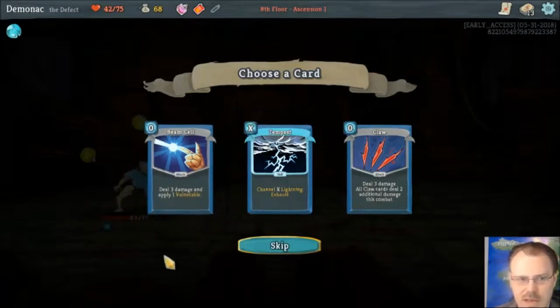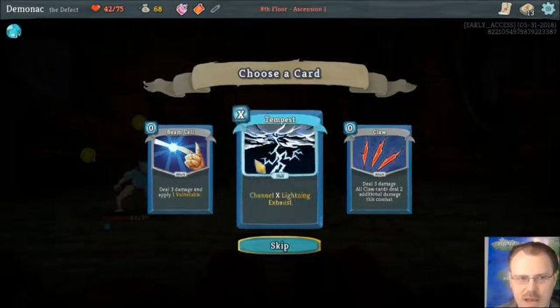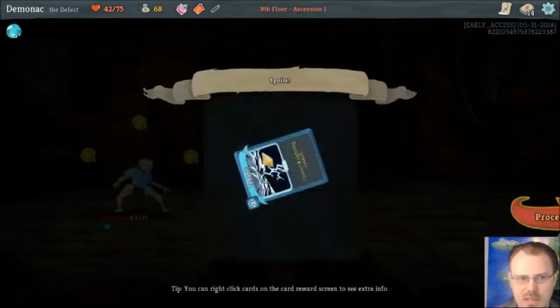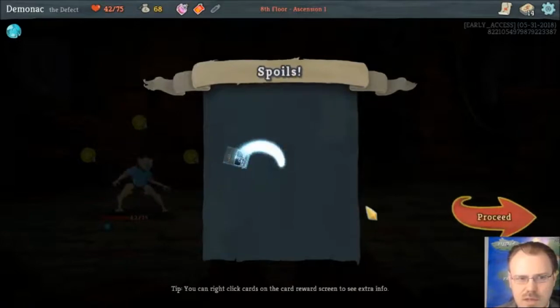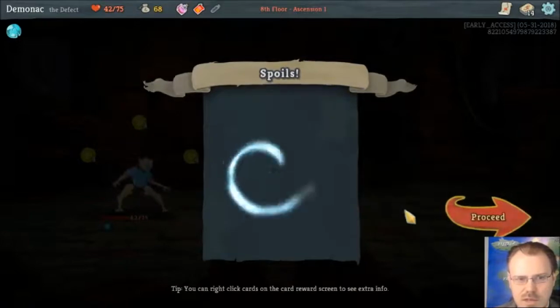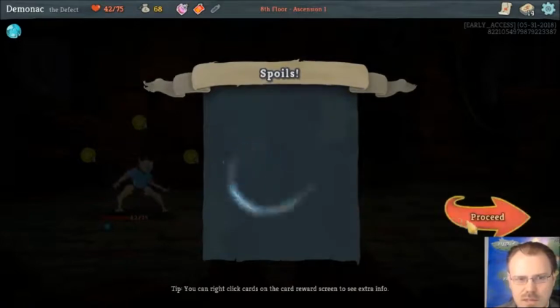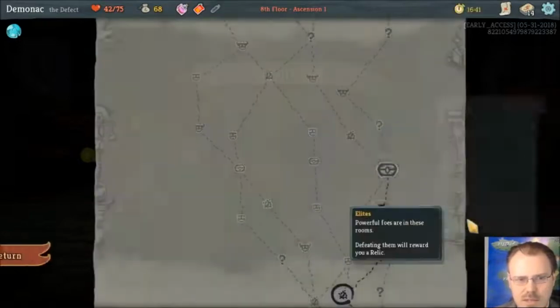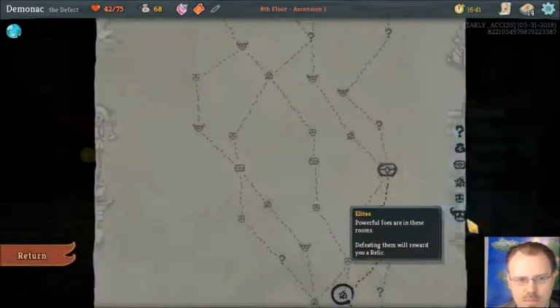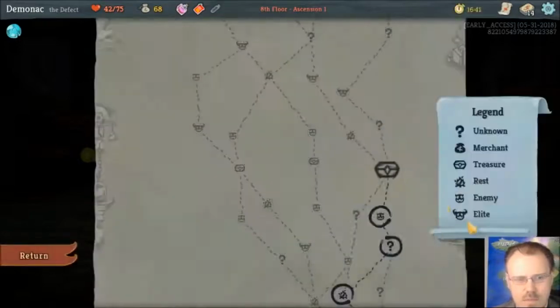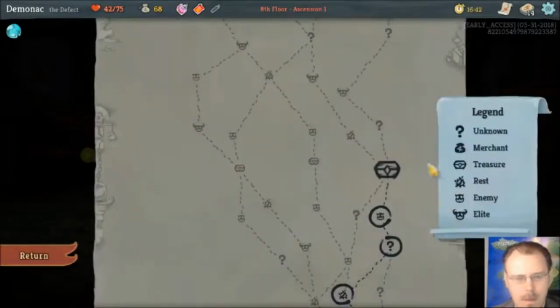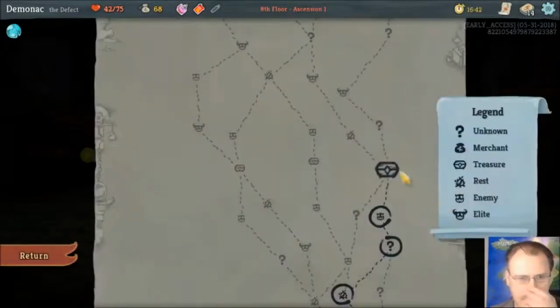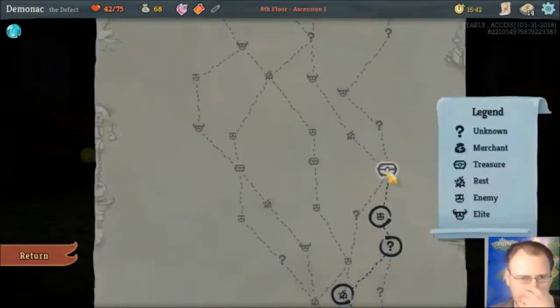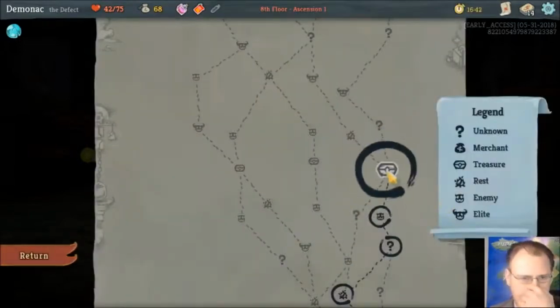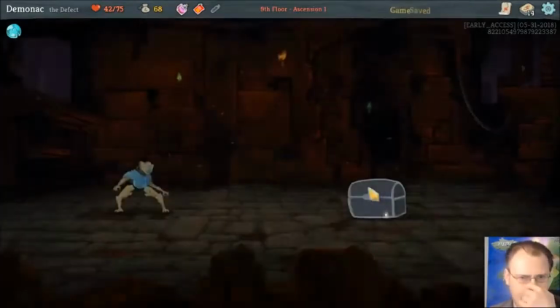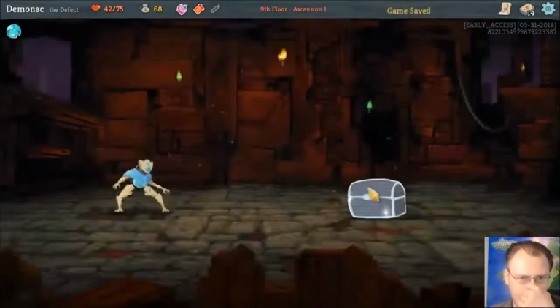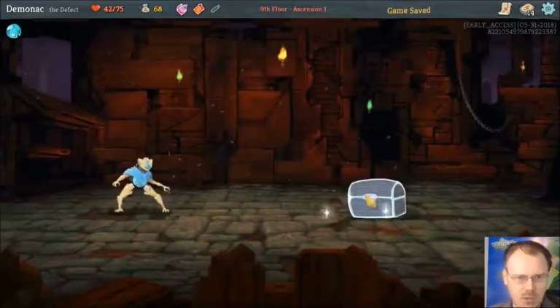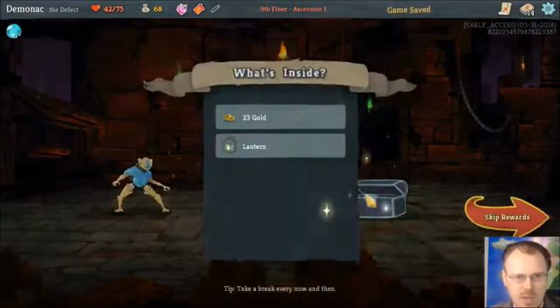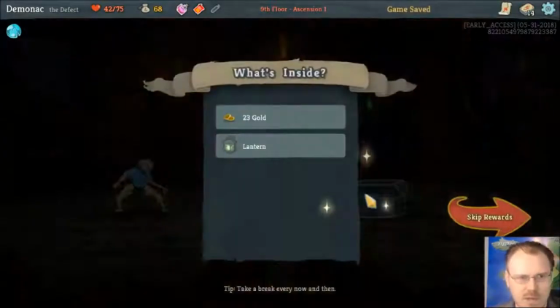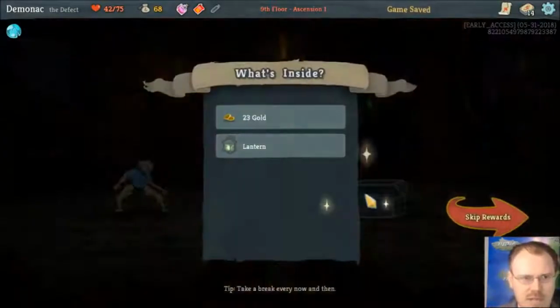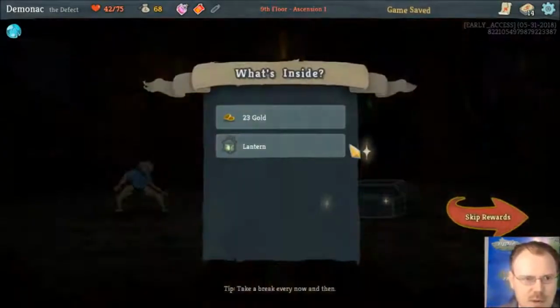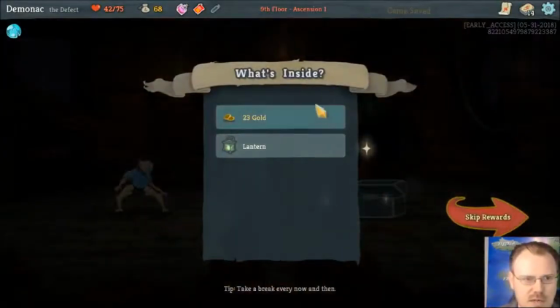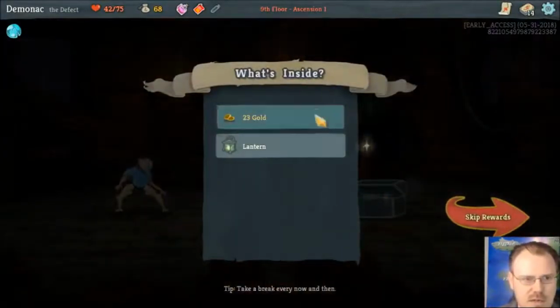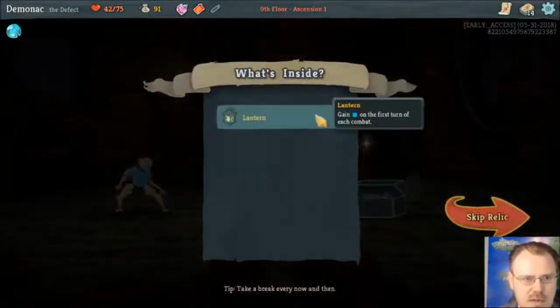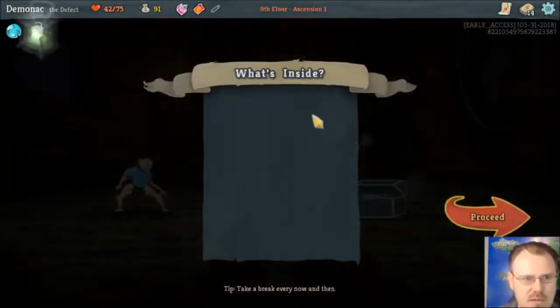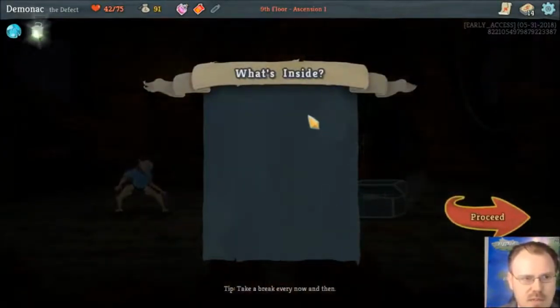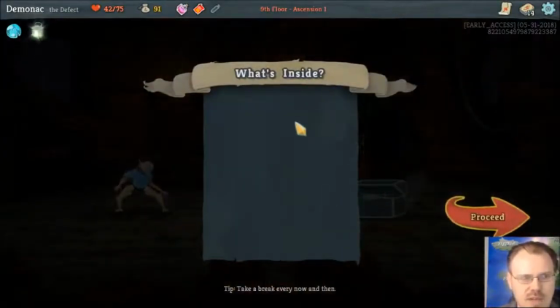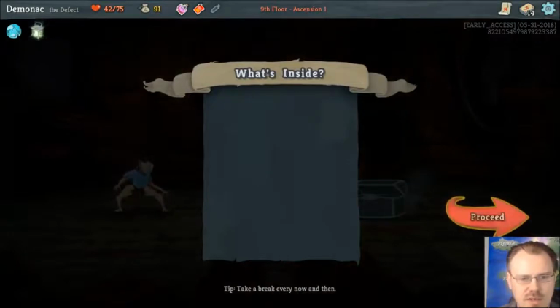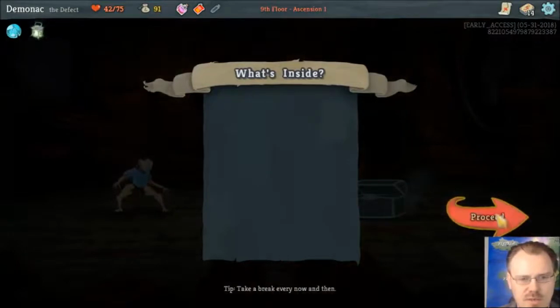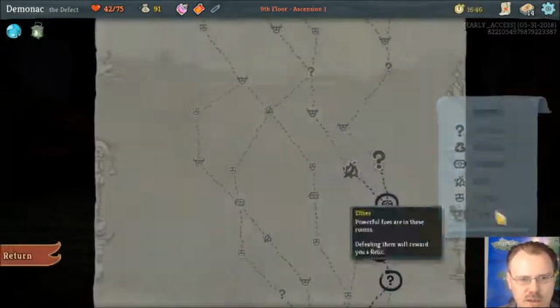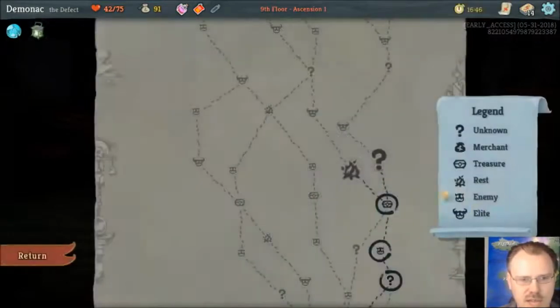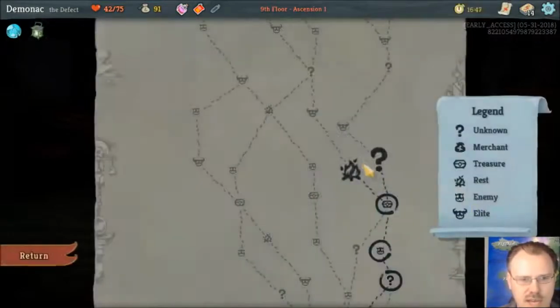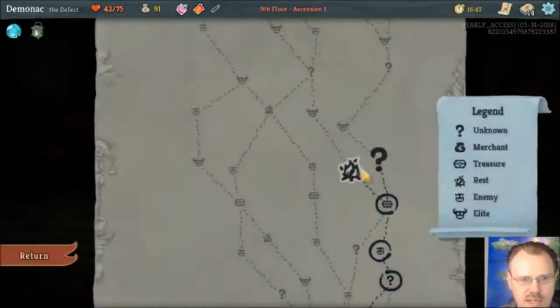Also, Beam Cell is just three damage for zero, and it applies one vulnerable to your opponent. That's pretty sweet, although vulnerable is 50% more damage from attacks — if I'm doing all my damage from orbs, that doesn't actually apply to most of the orb-type stuff. I'm just going to go with another Tempest, whether or not that's smart. Plus one energy in the first round — I like it.